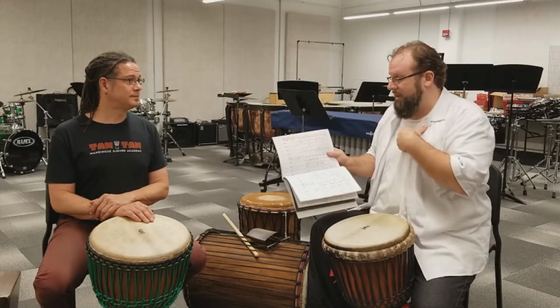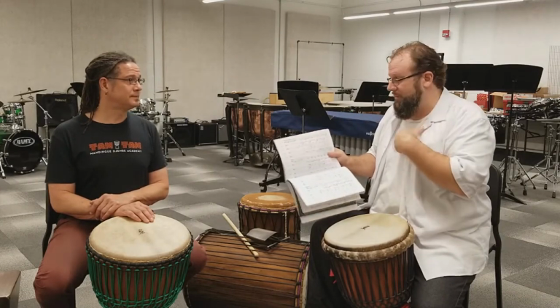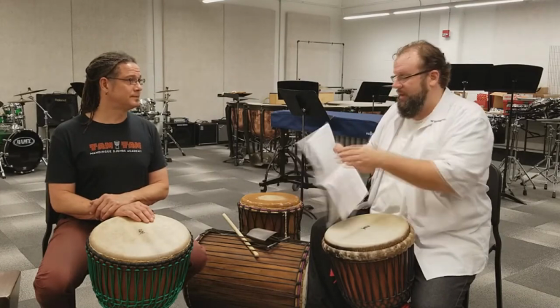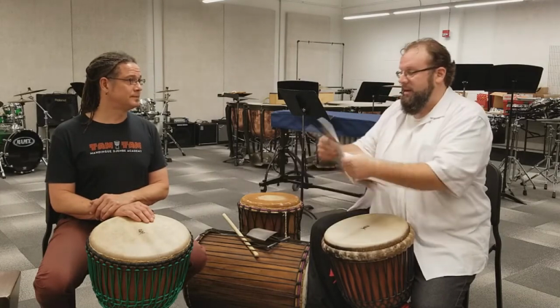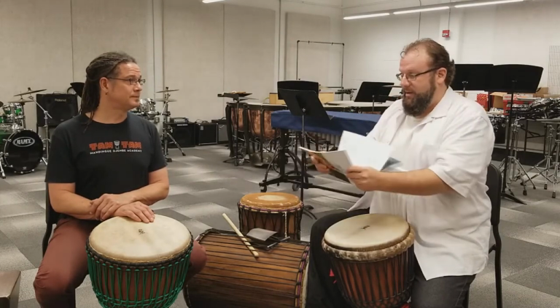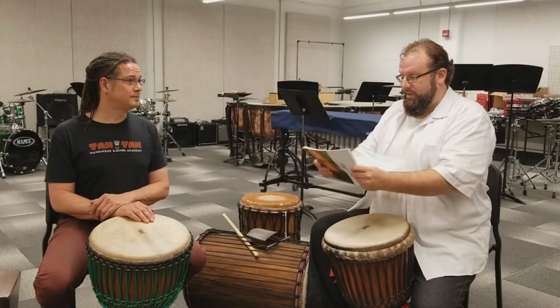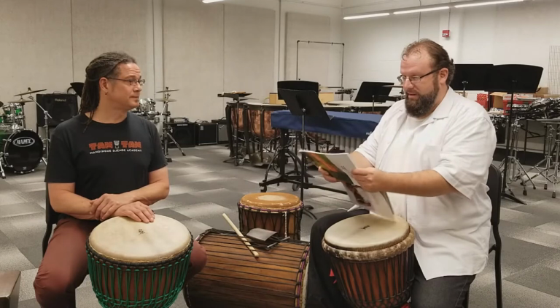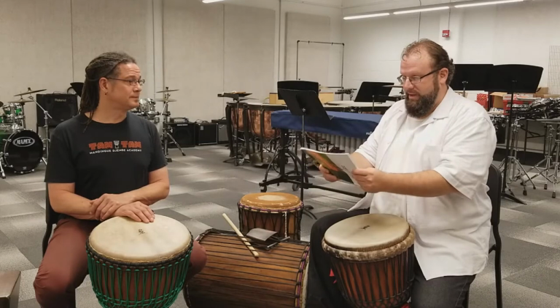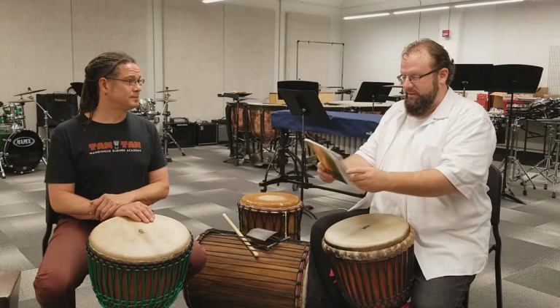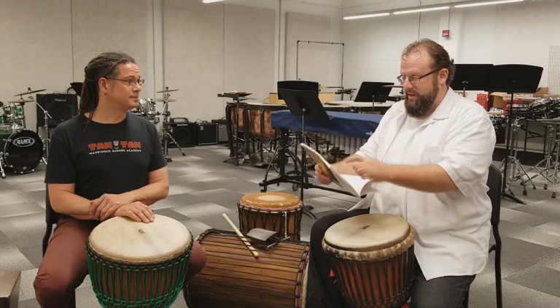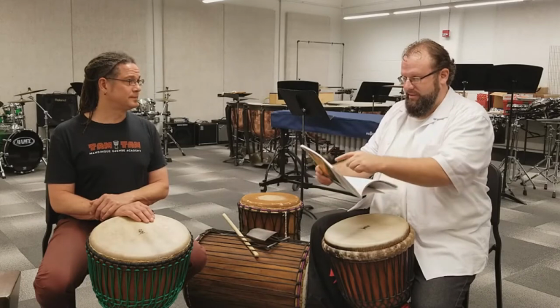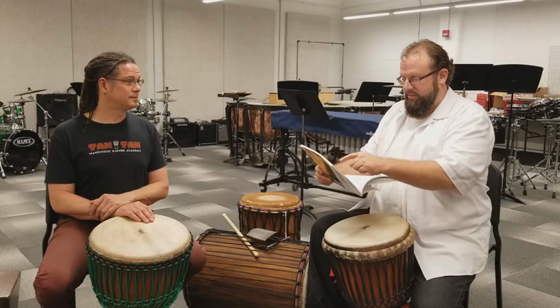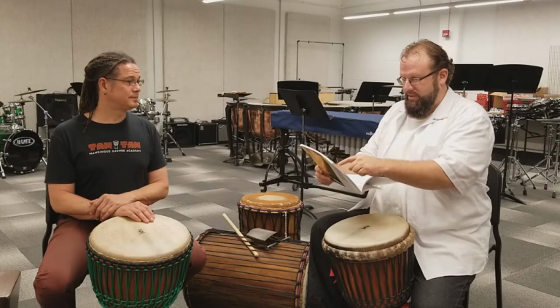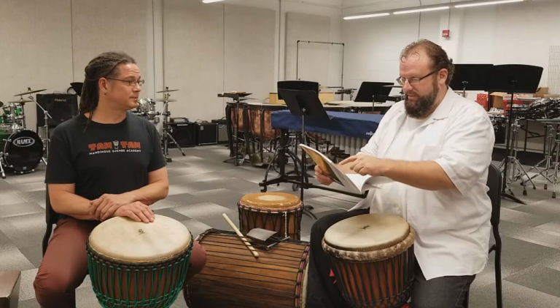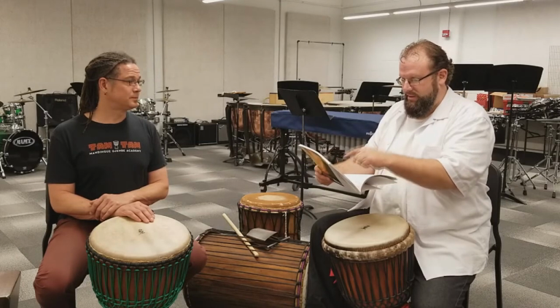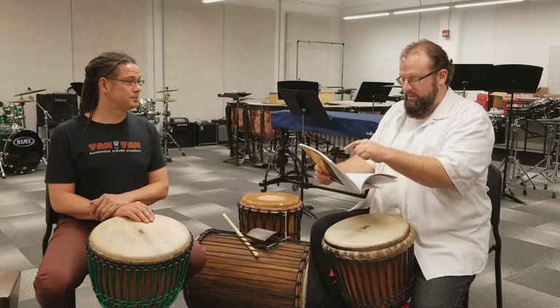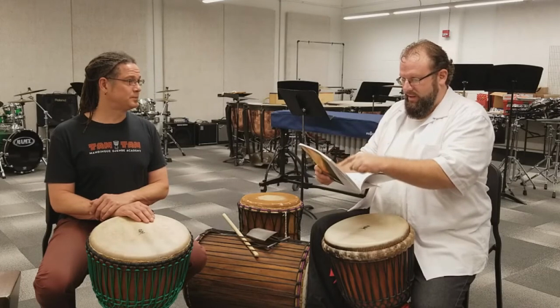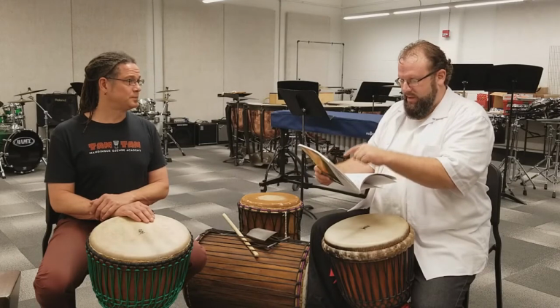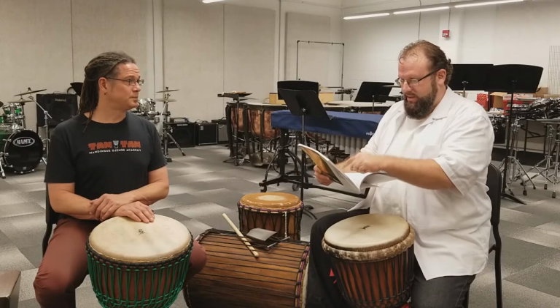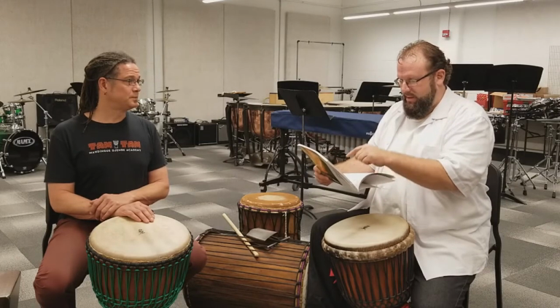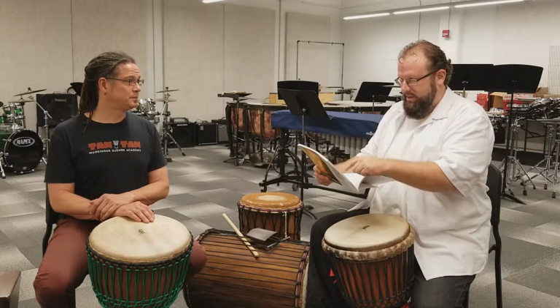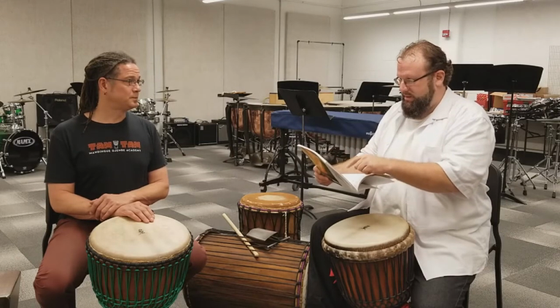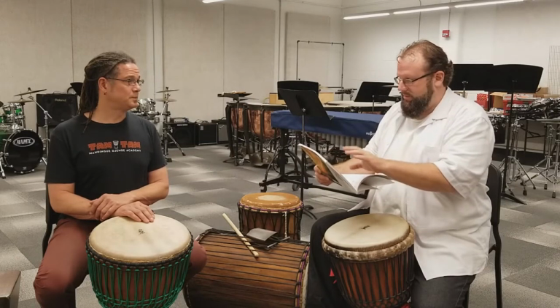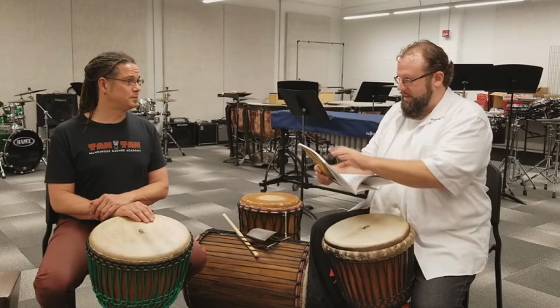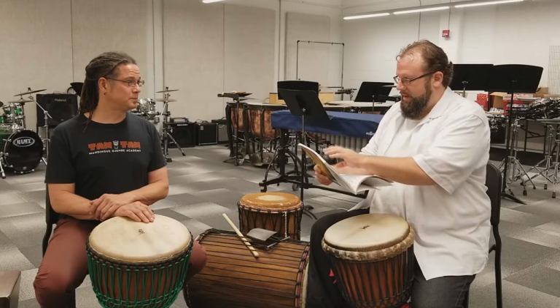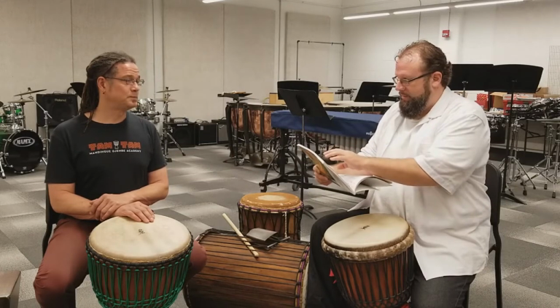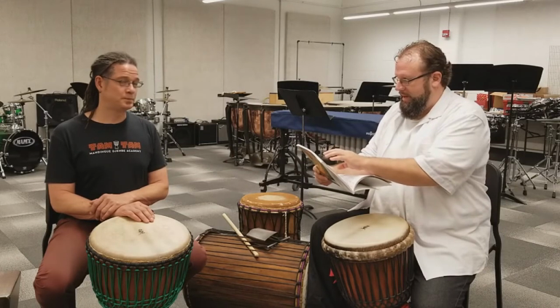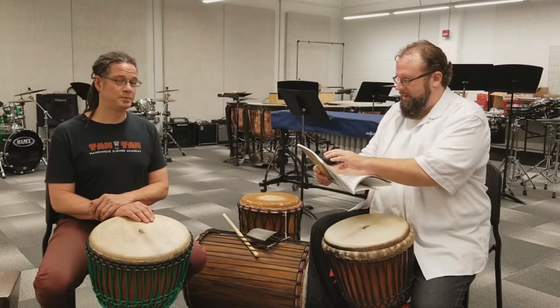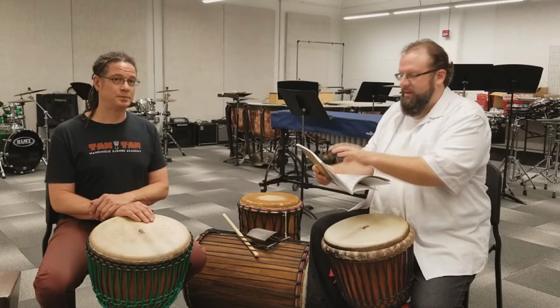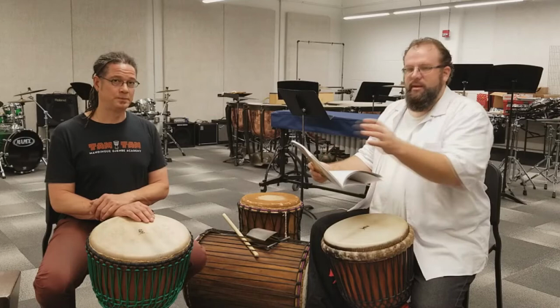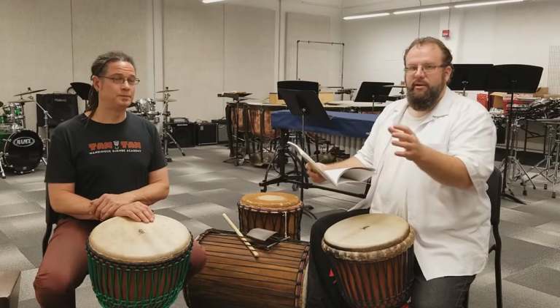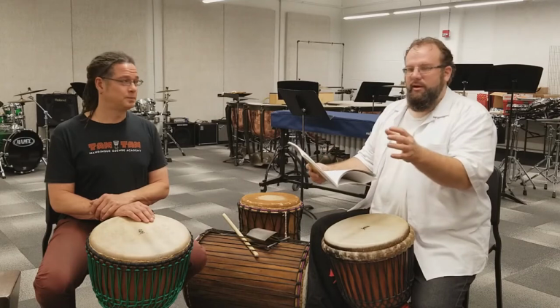So people like me can pick it up and say: okay, djembe one, djembe two — Samba, ken, ken, dun, ba, bam — here it goes.